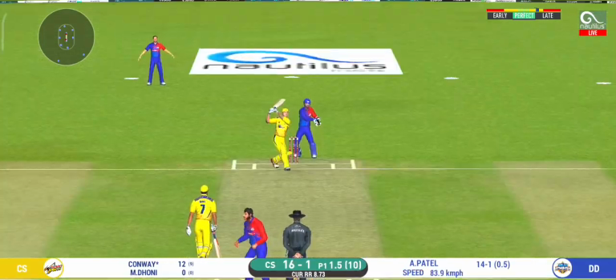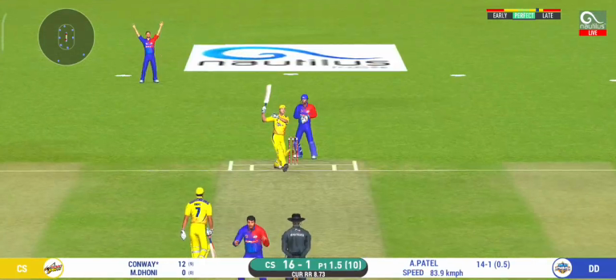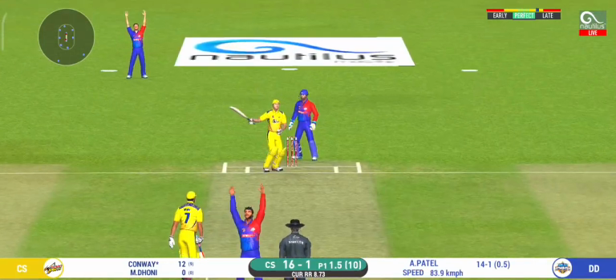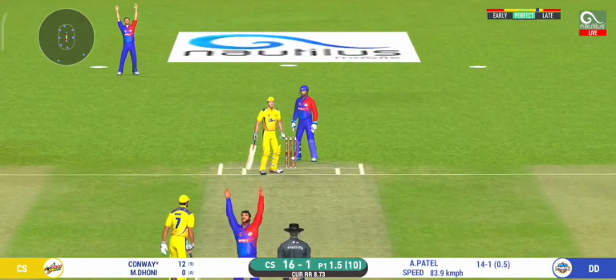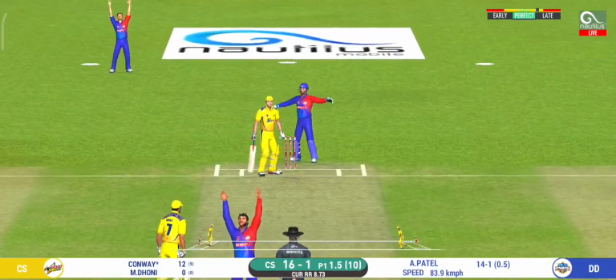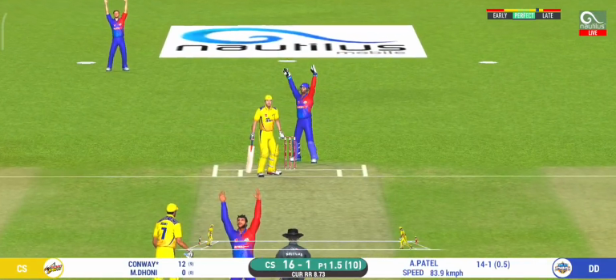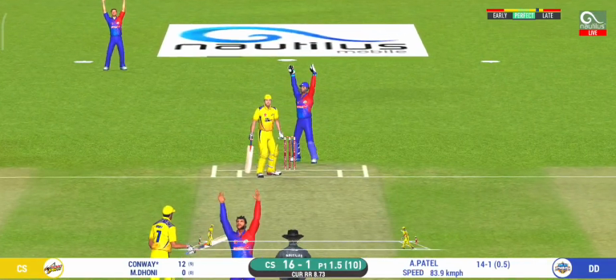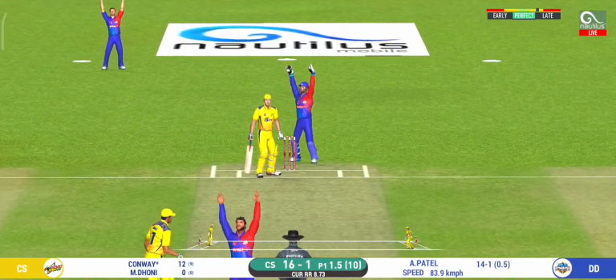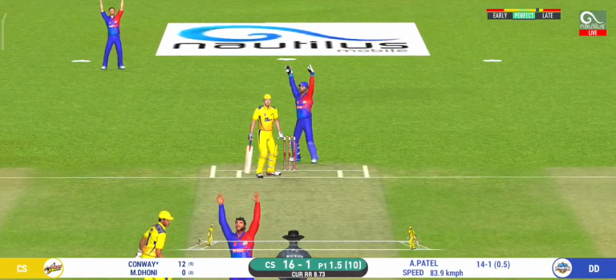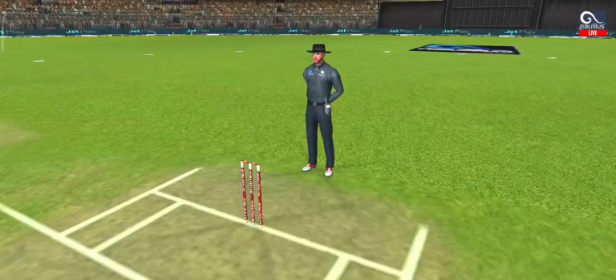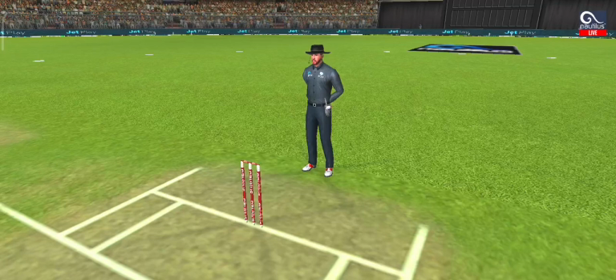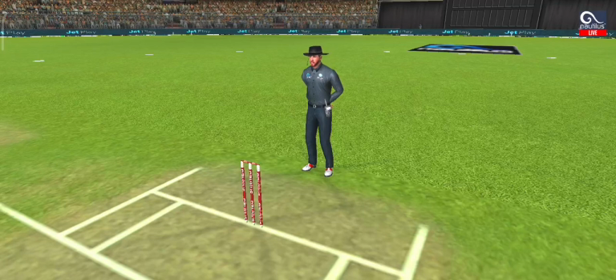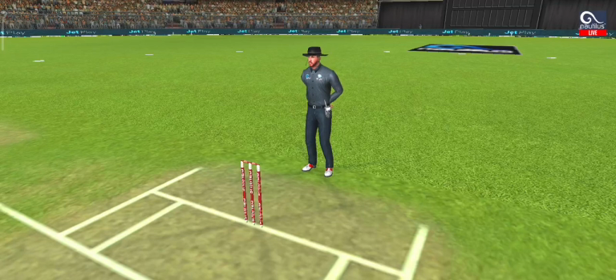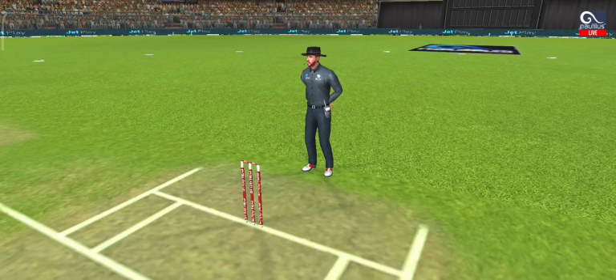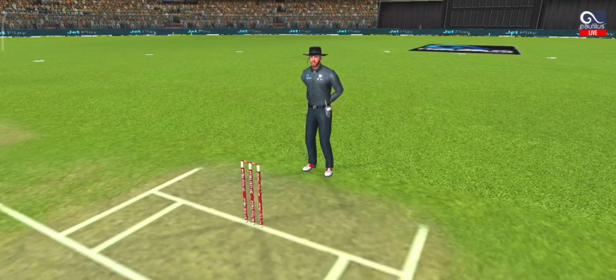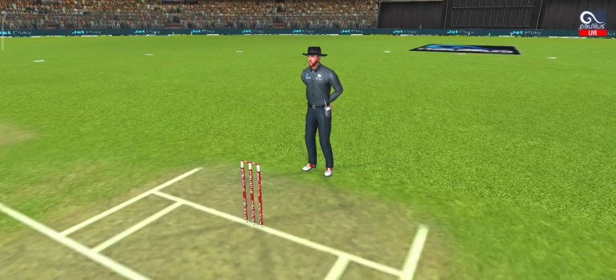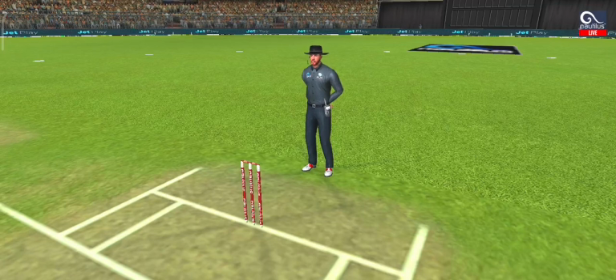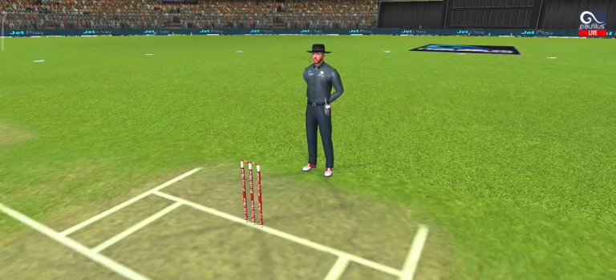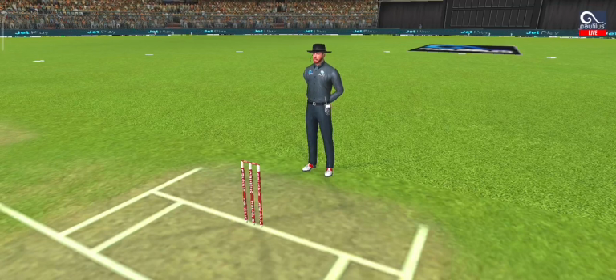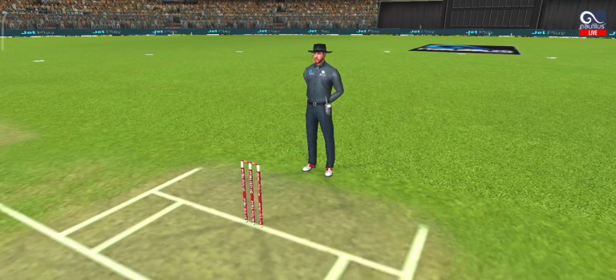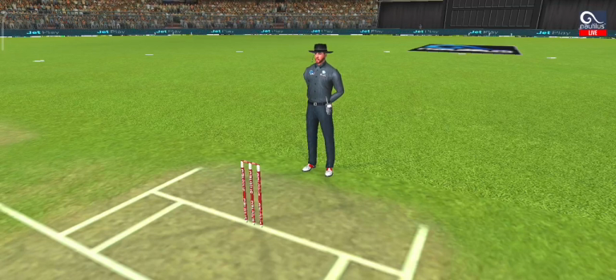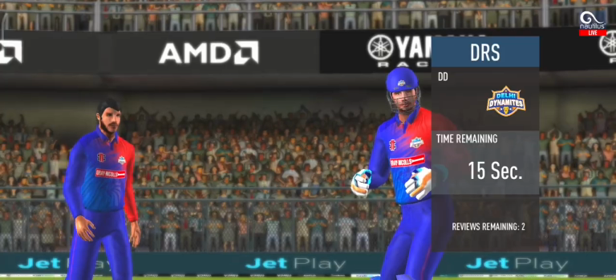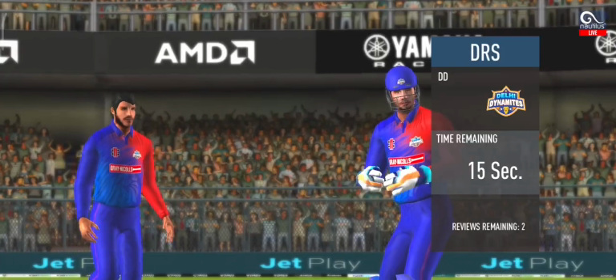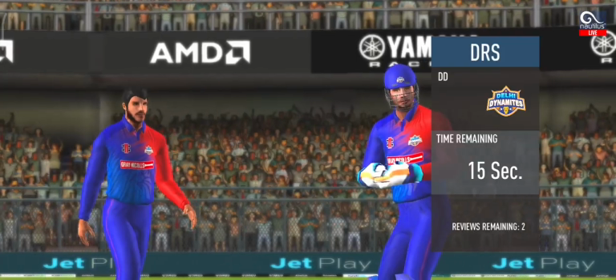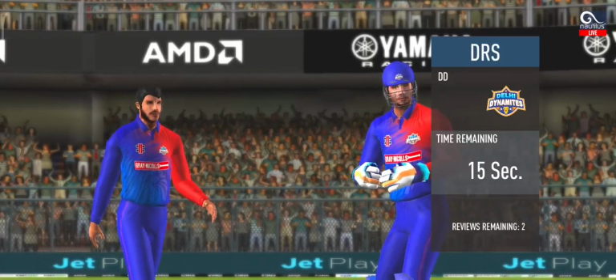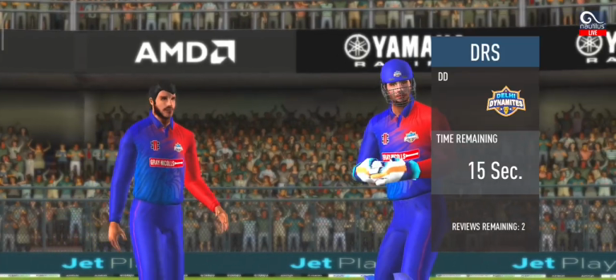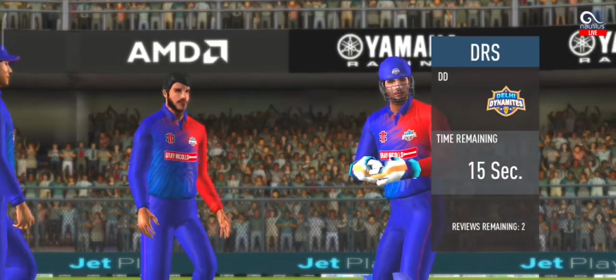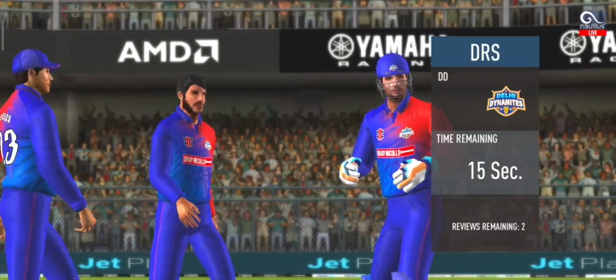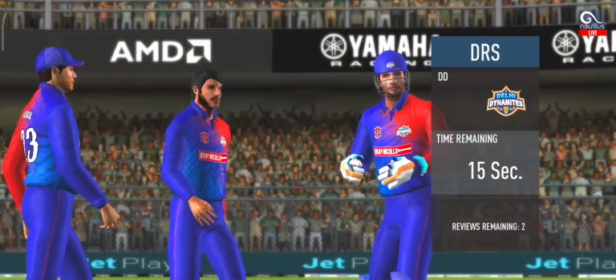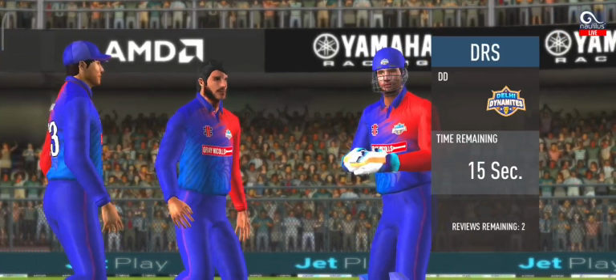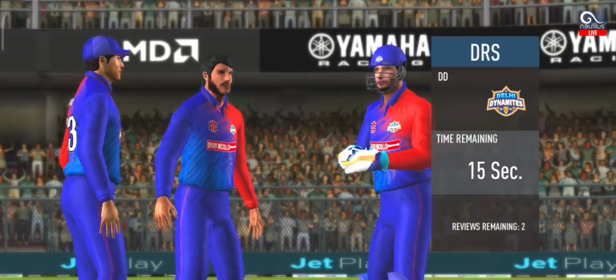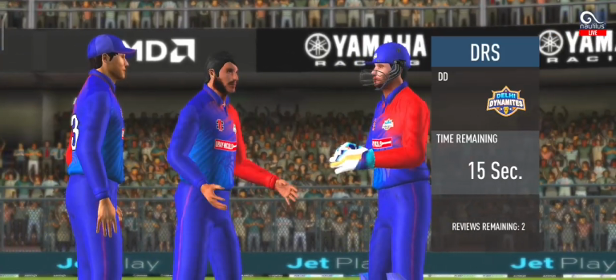Edge and taken. A brilliant piece of bowling — it took the edge and flew away to the fielder.